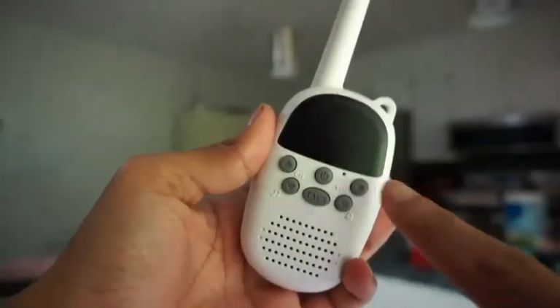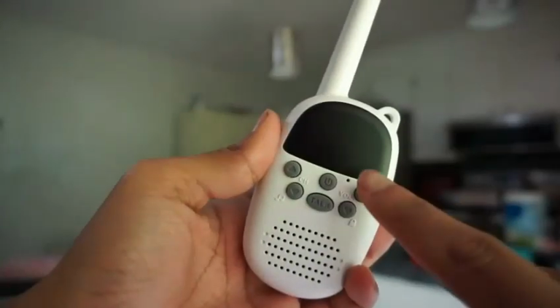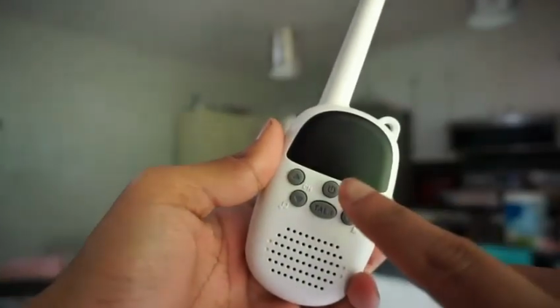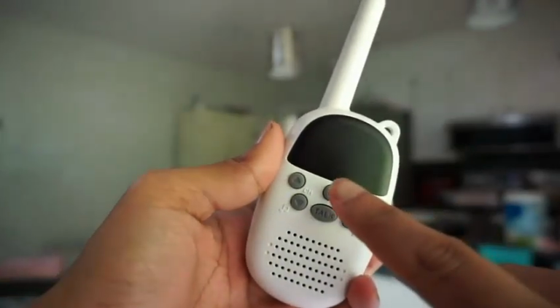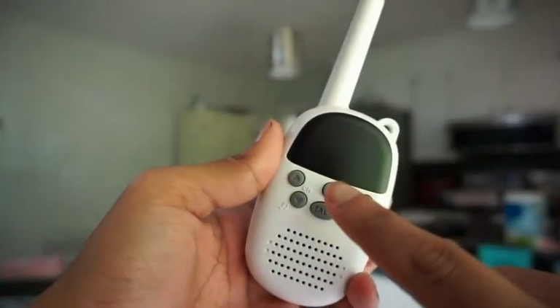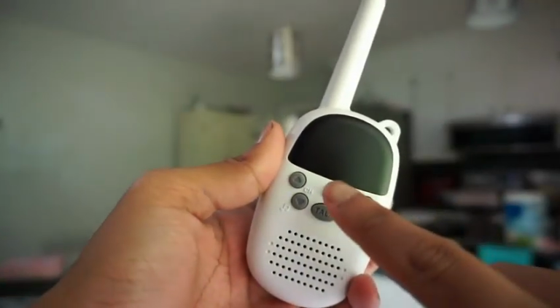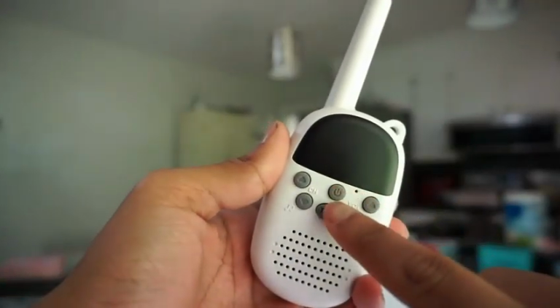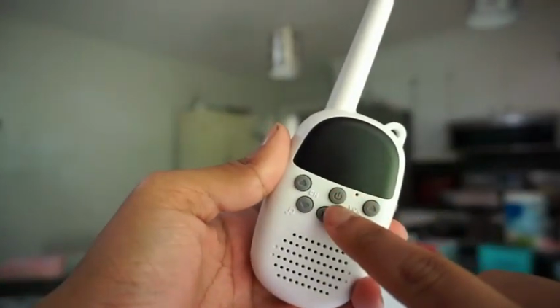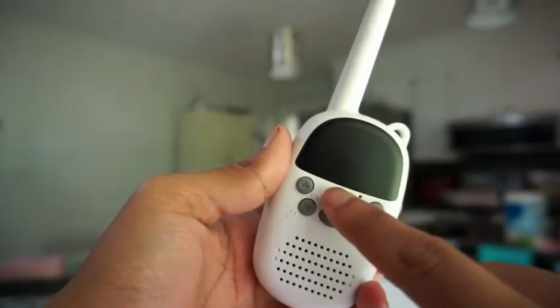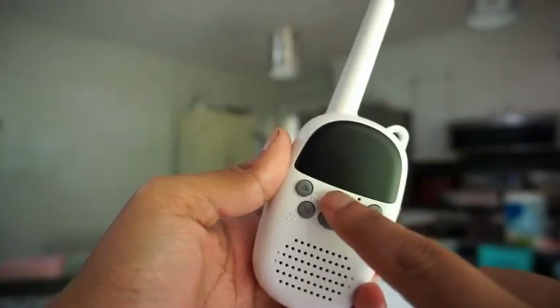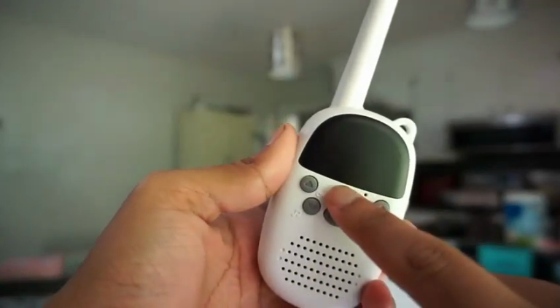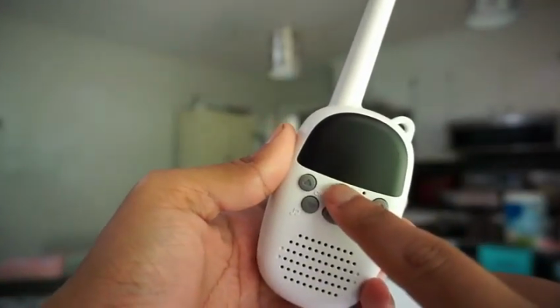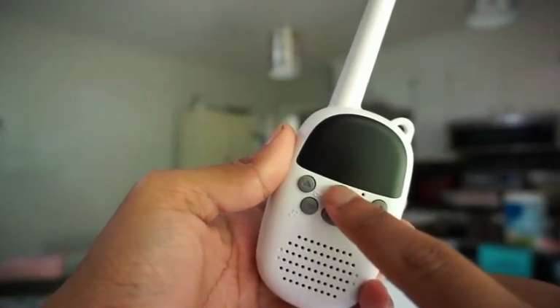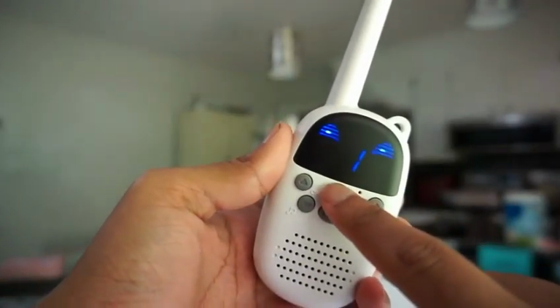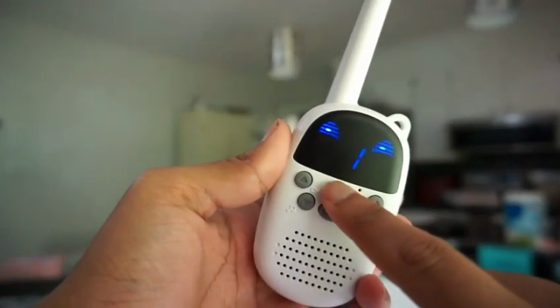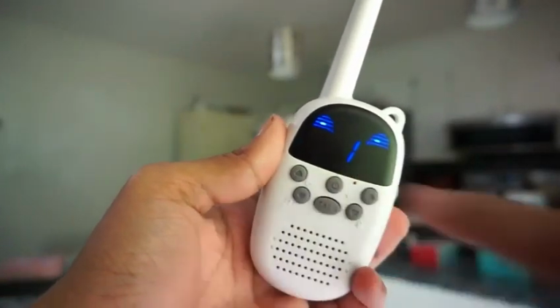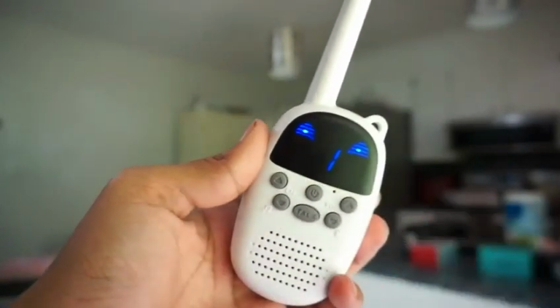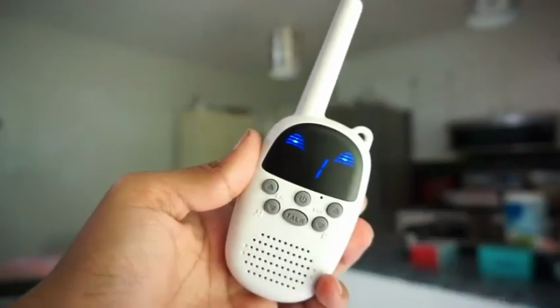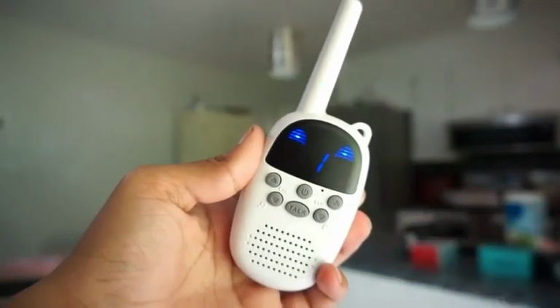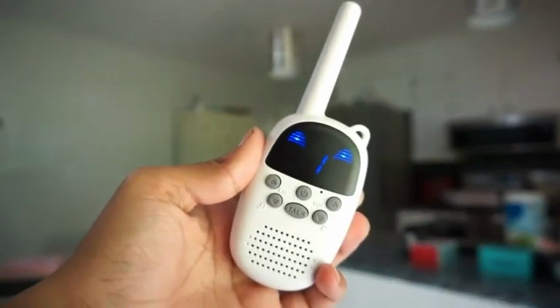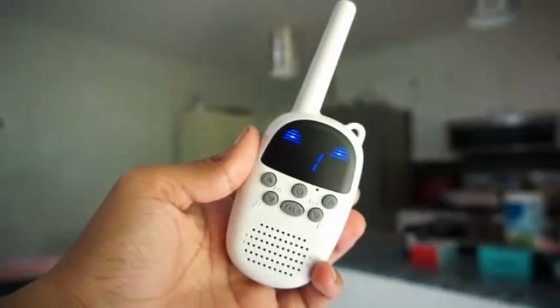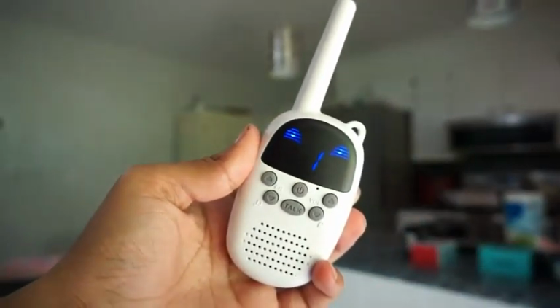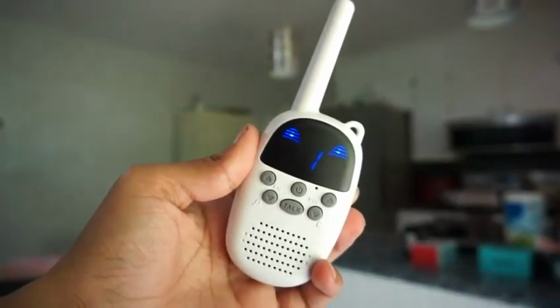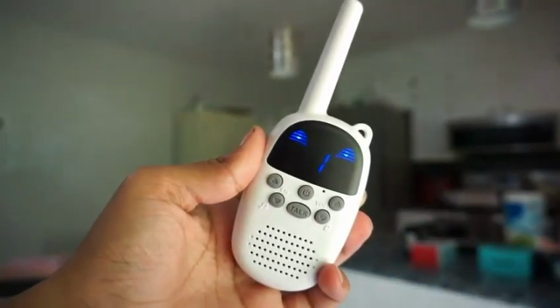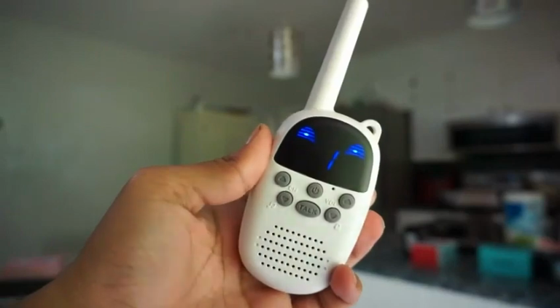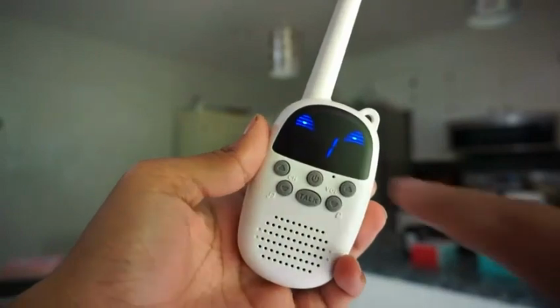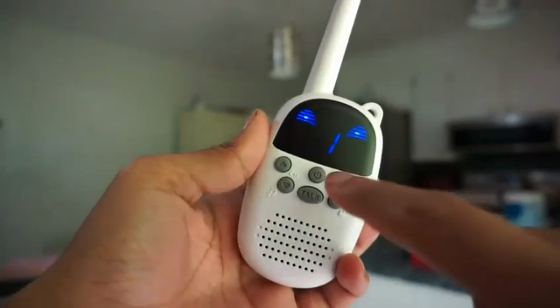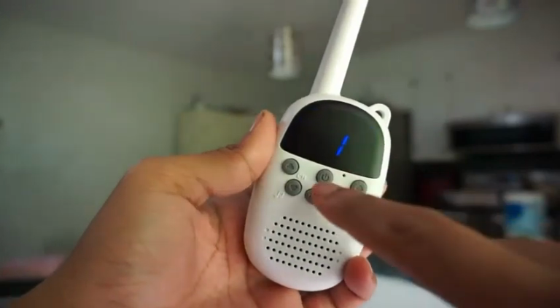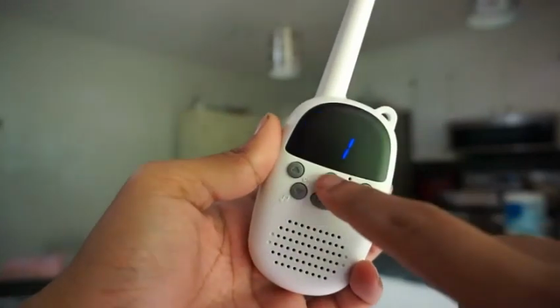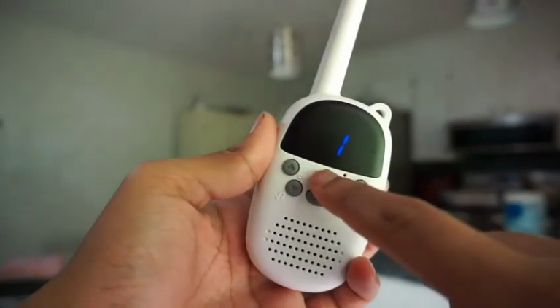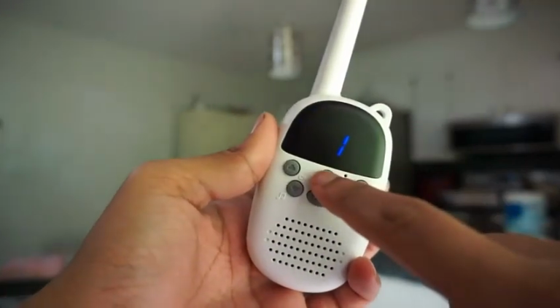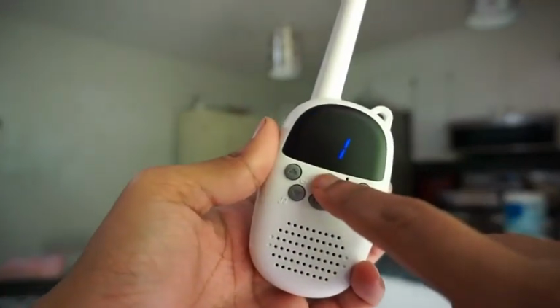Sound that it makes once you turn it on. Sound that it makes once you turn it off.